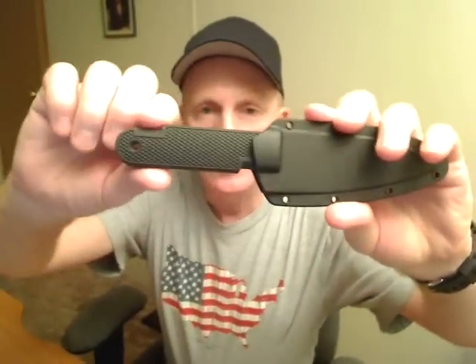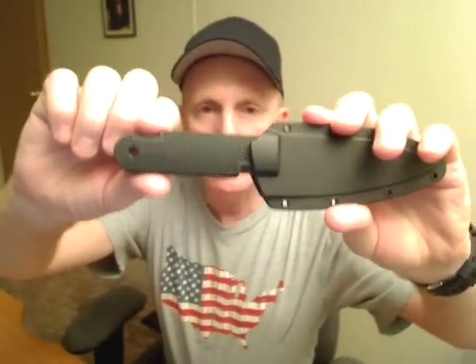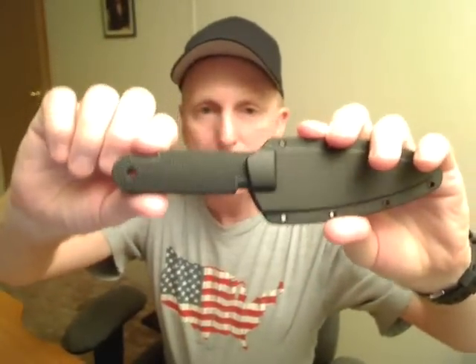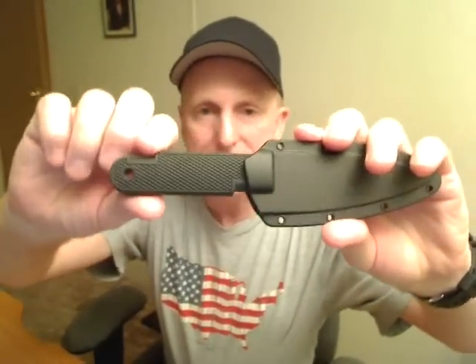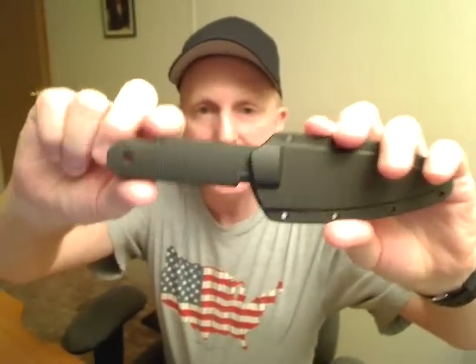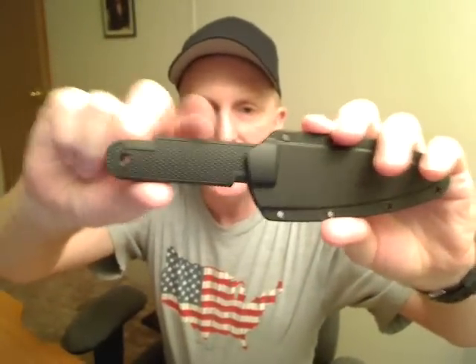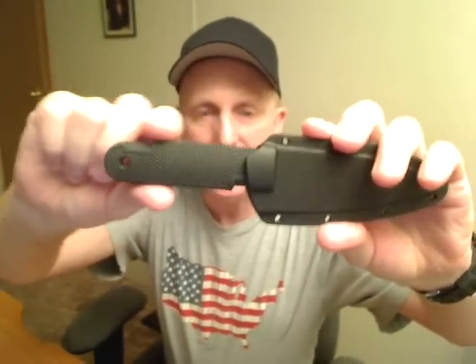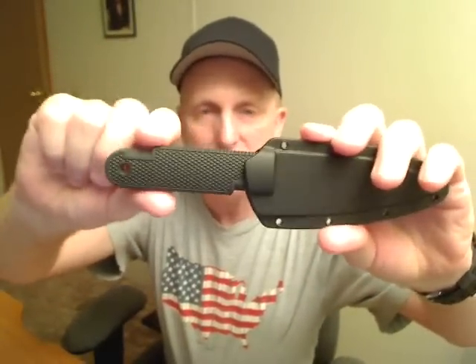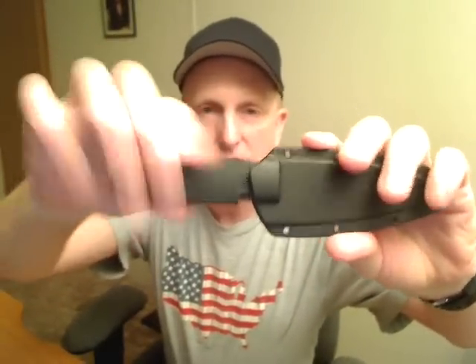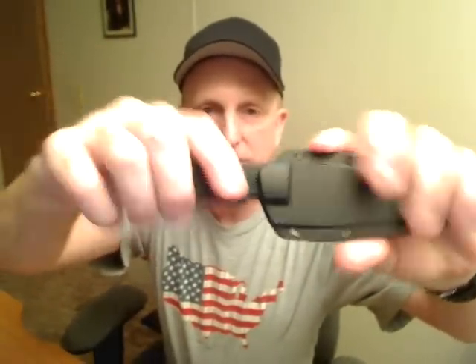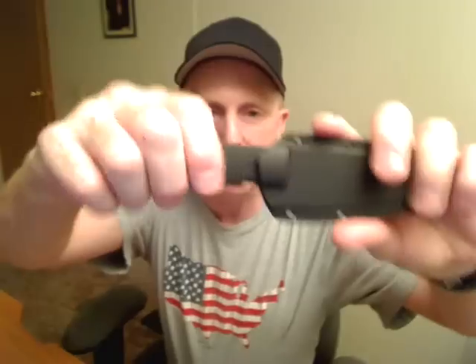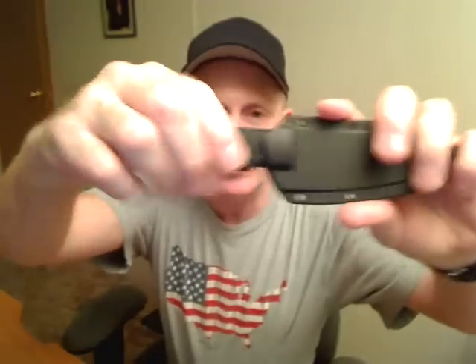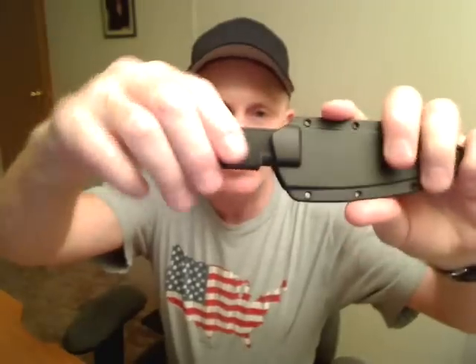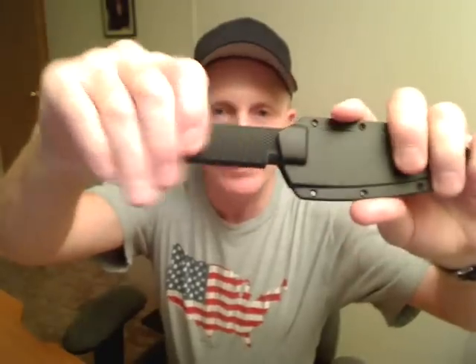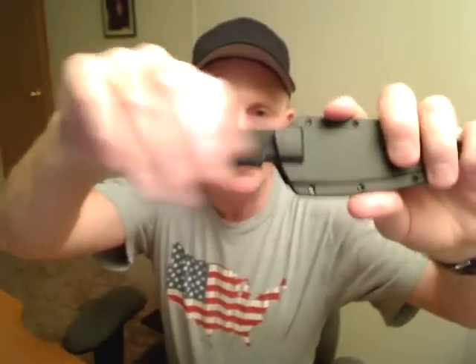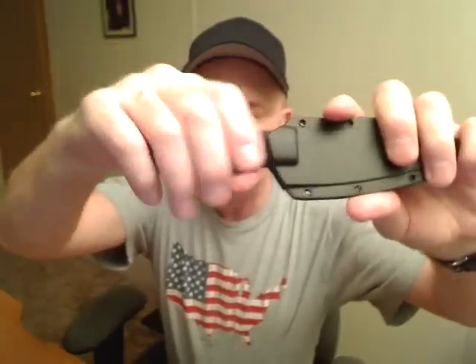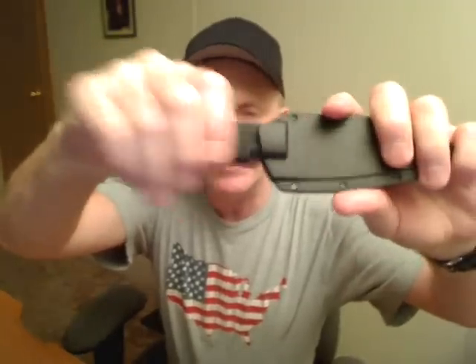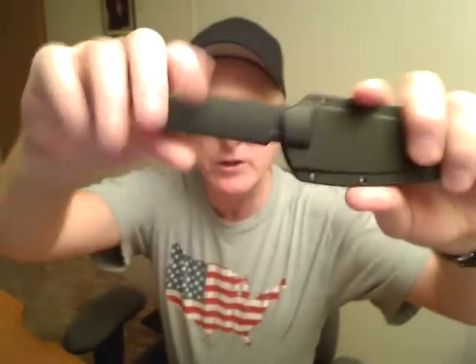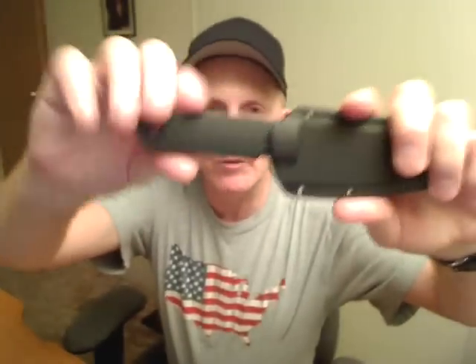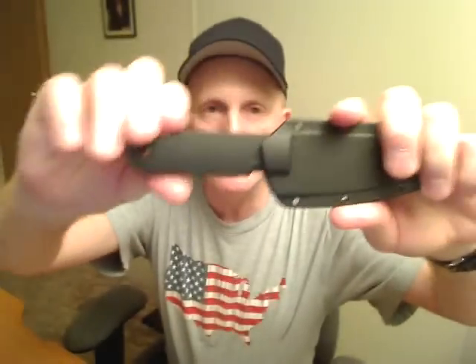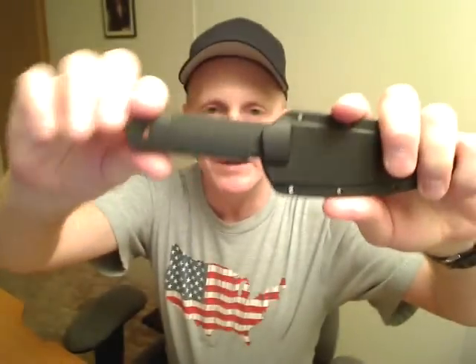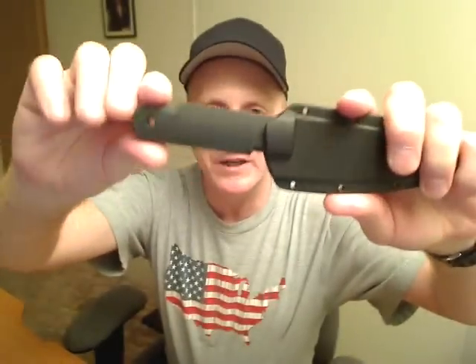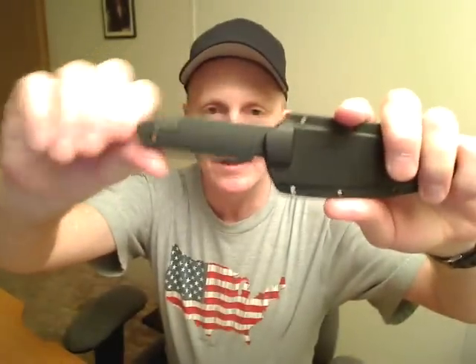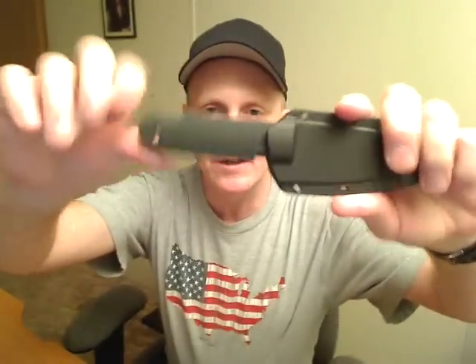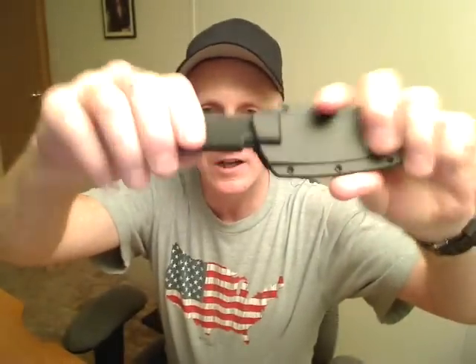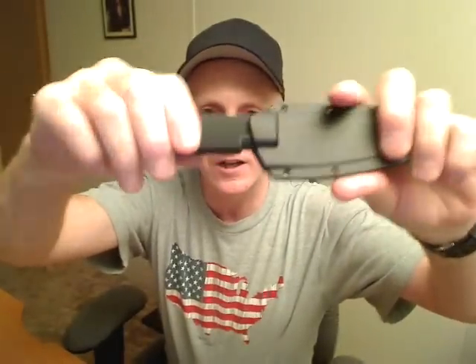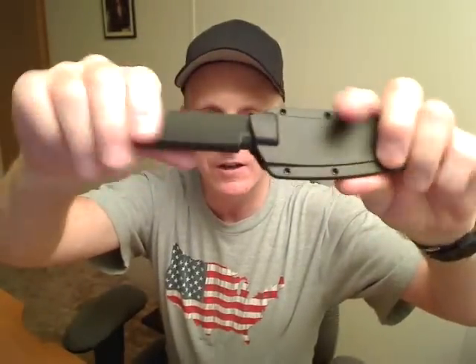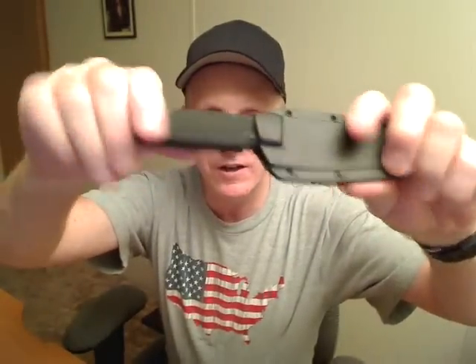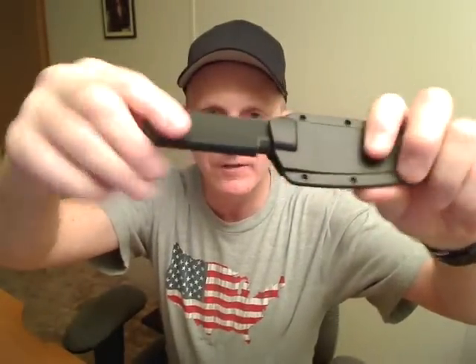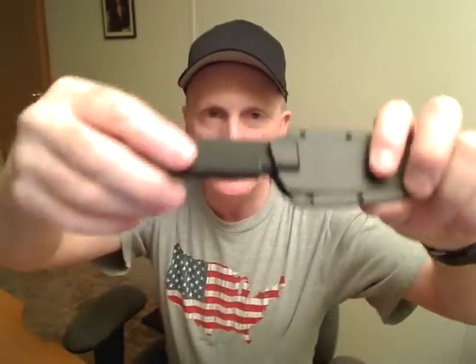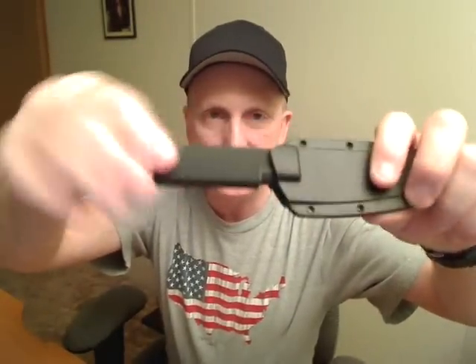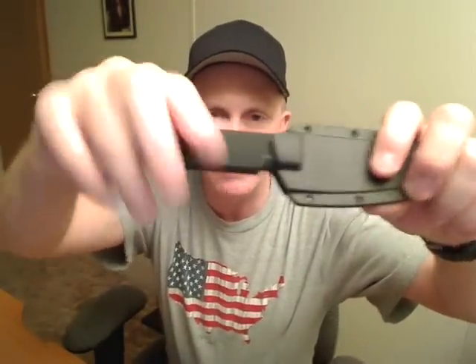Crayton handle — very rubbery, very grippy. I love this stuff.